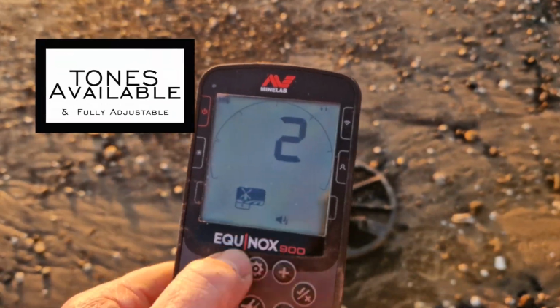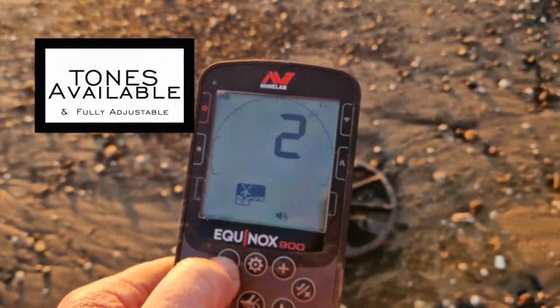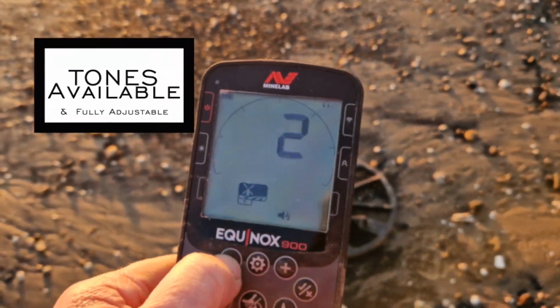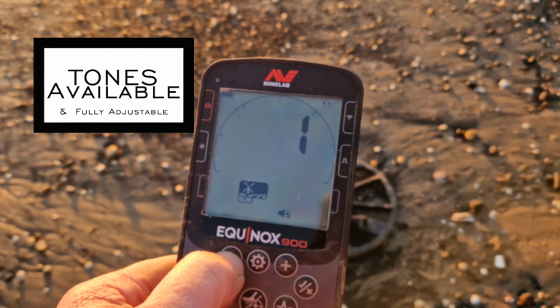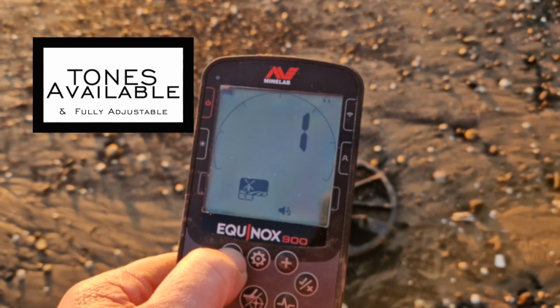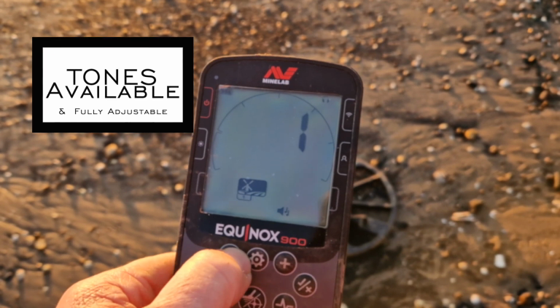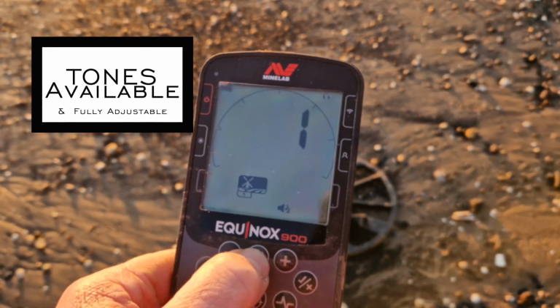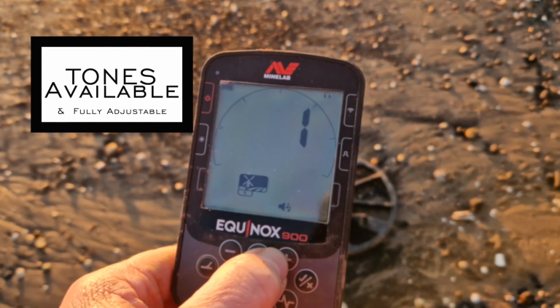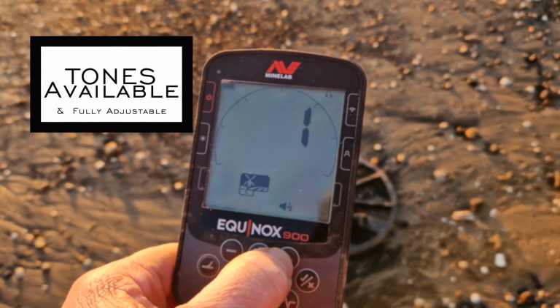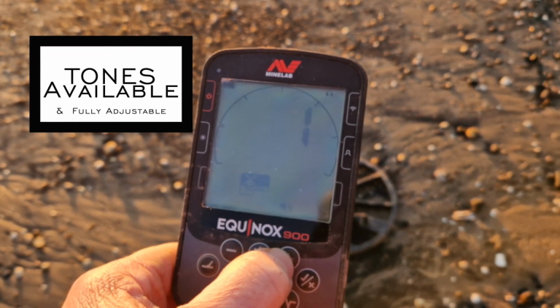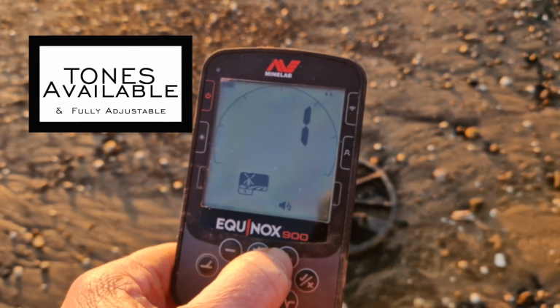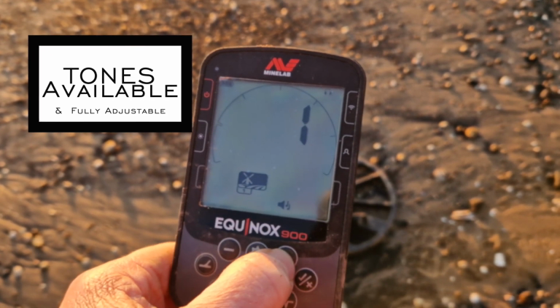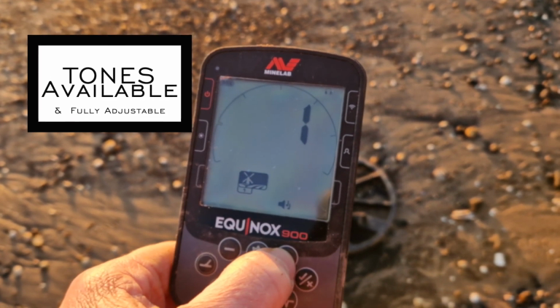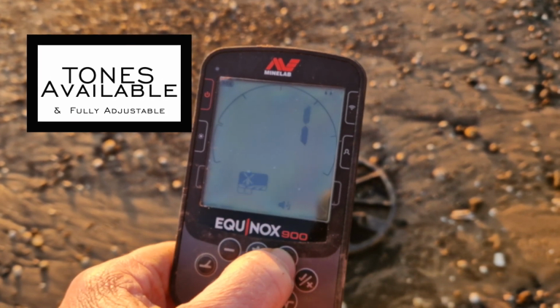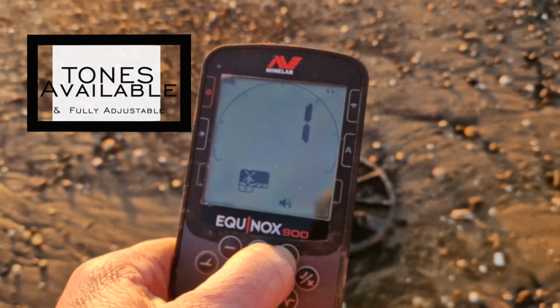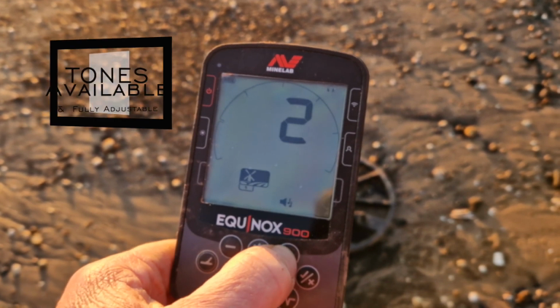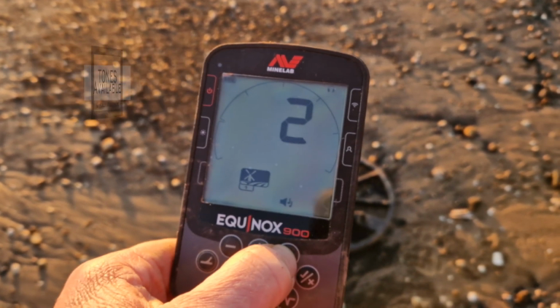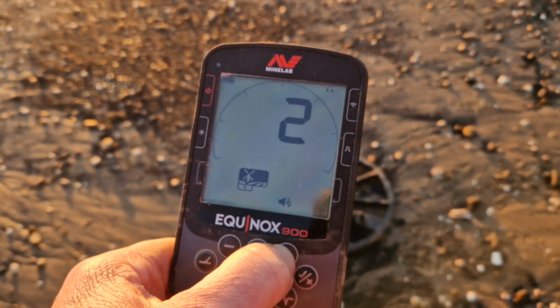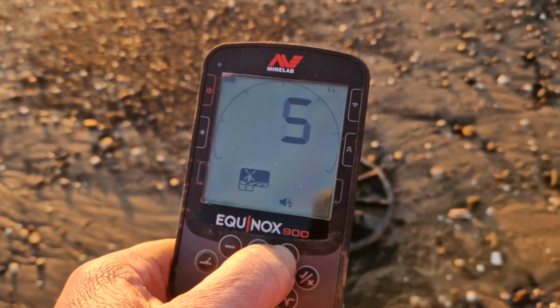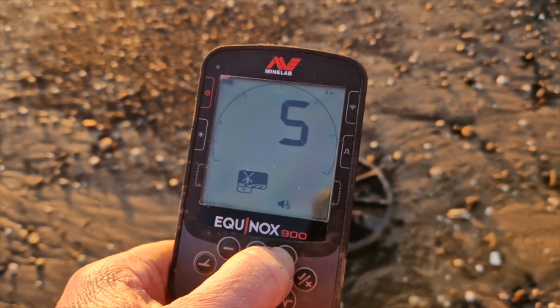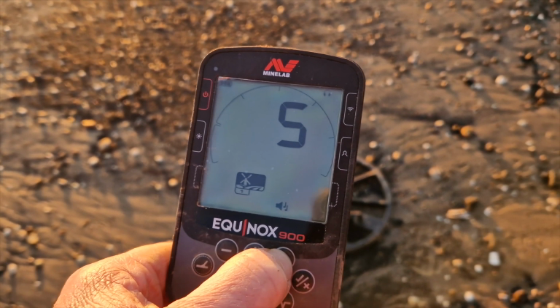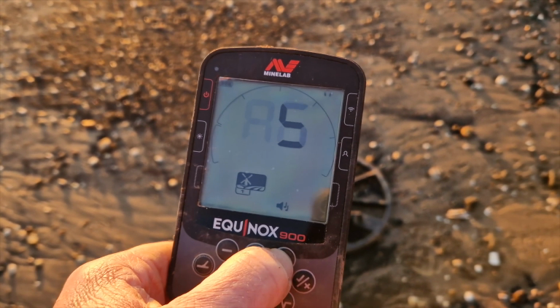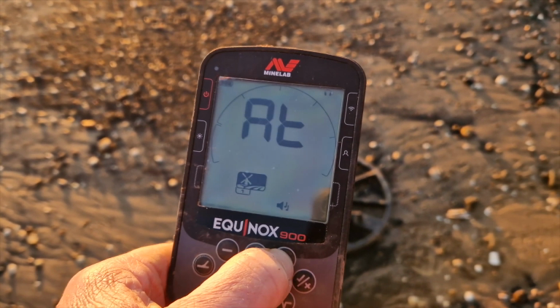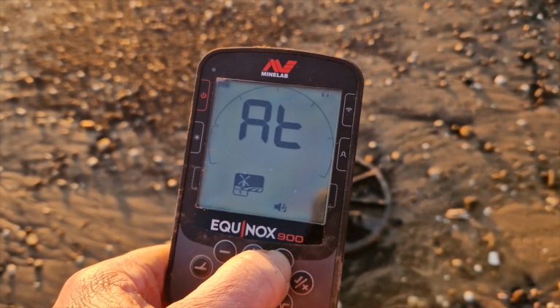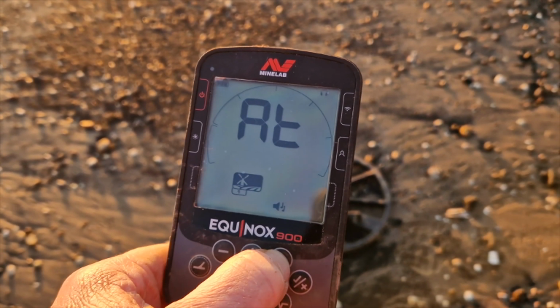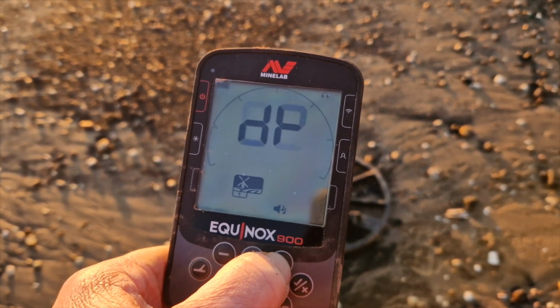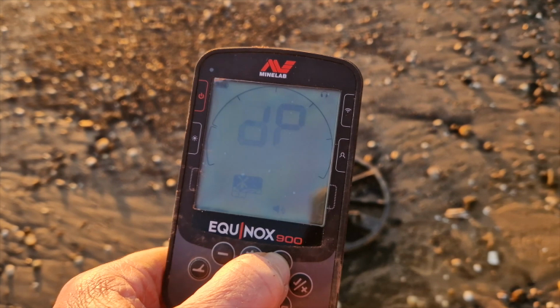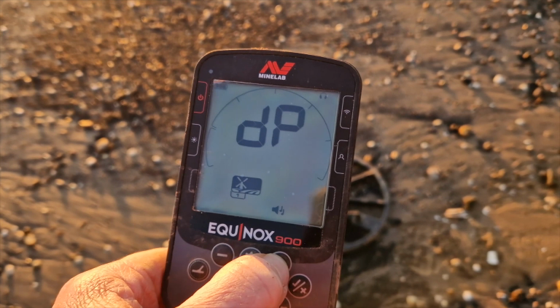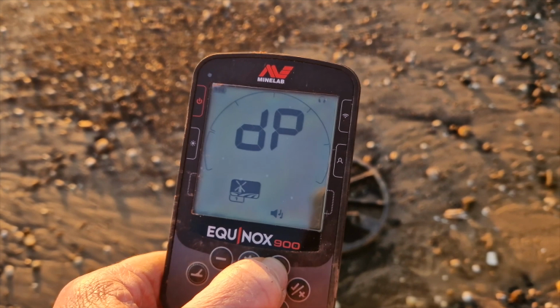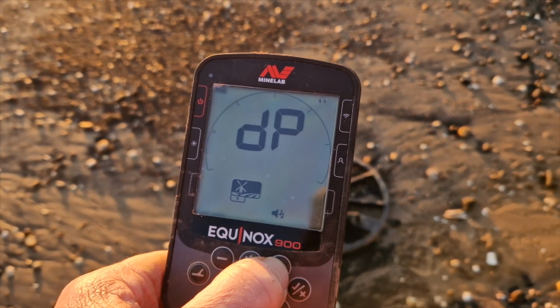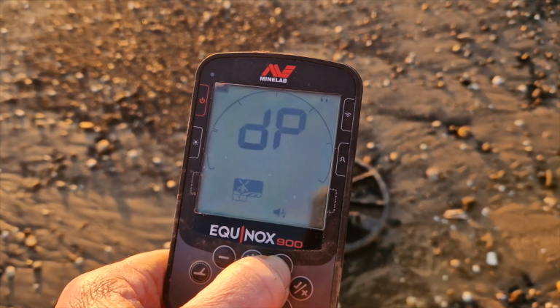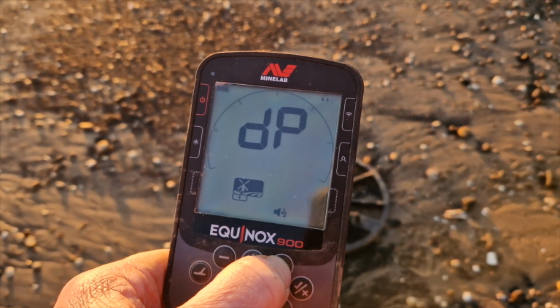The tone options available are: two tones, one tone, two tones, five tones, all tones, and depth.